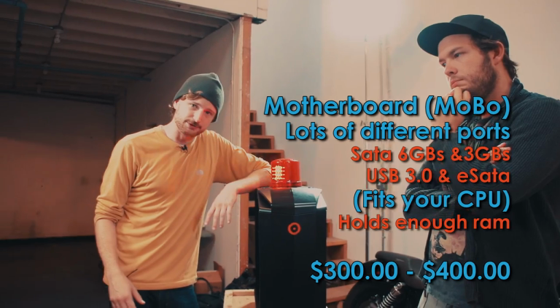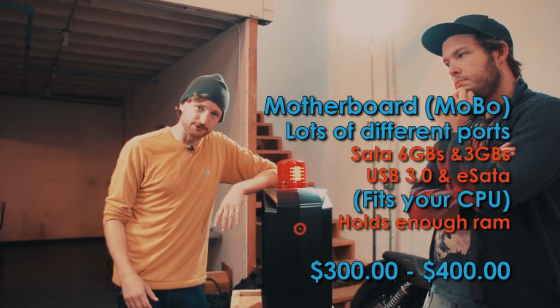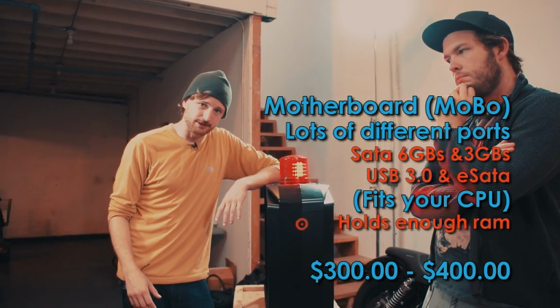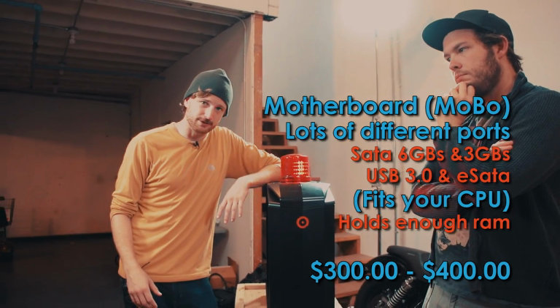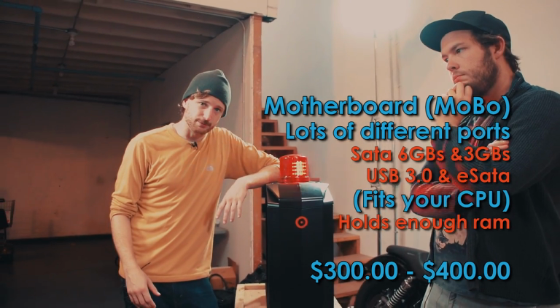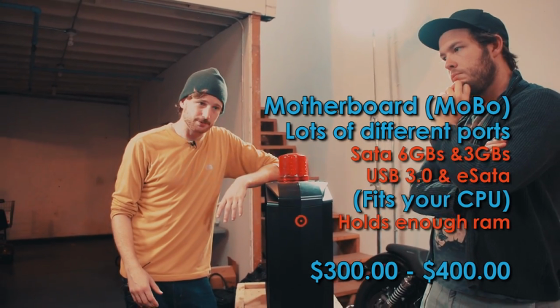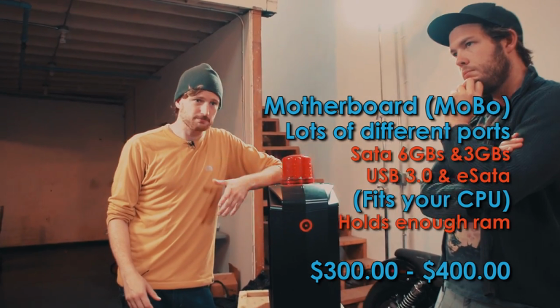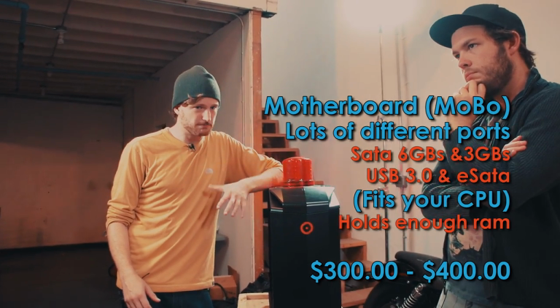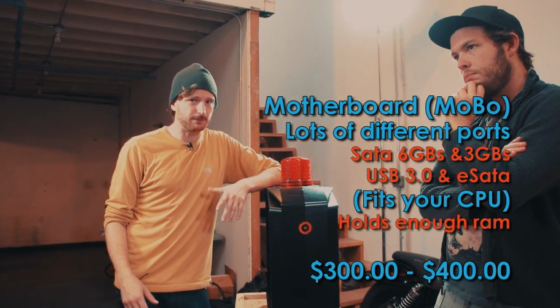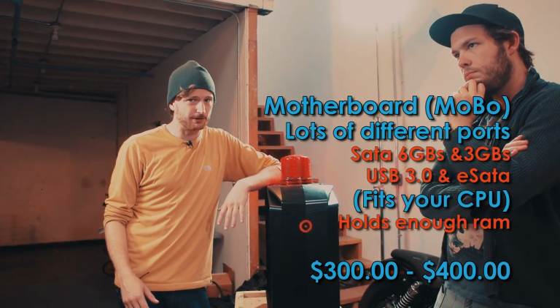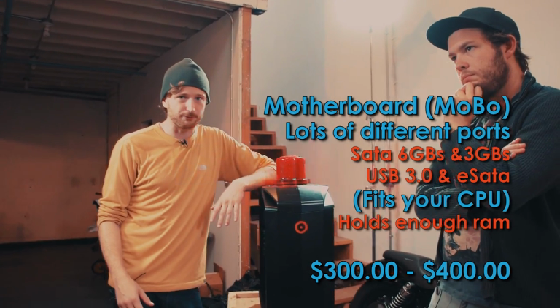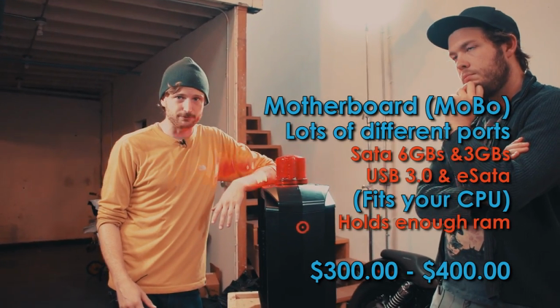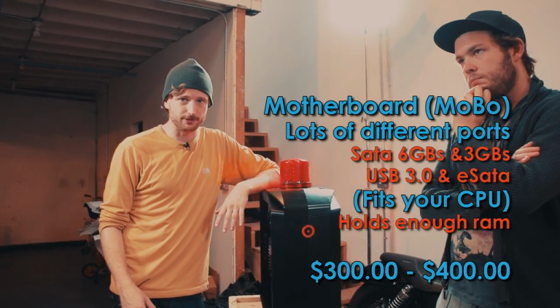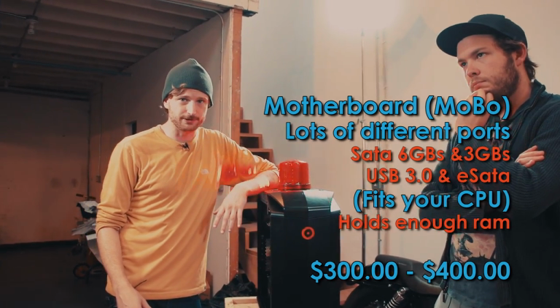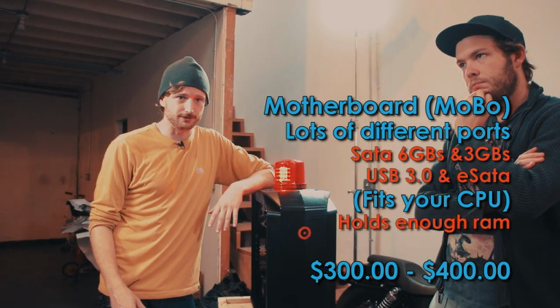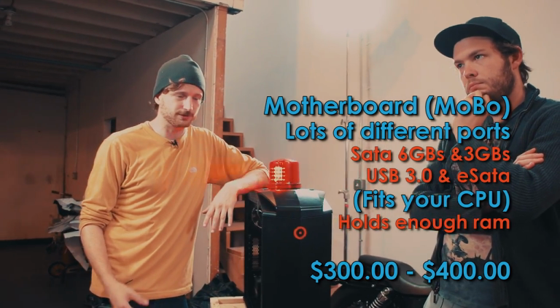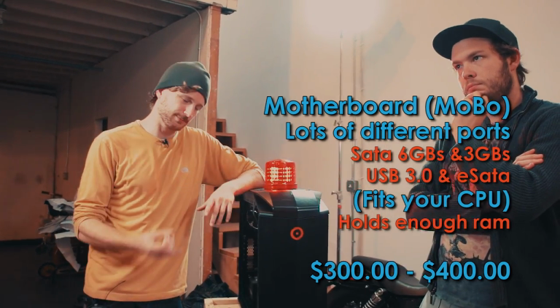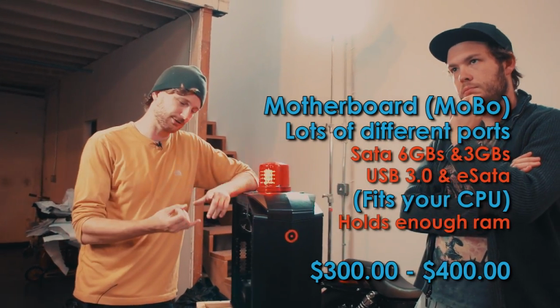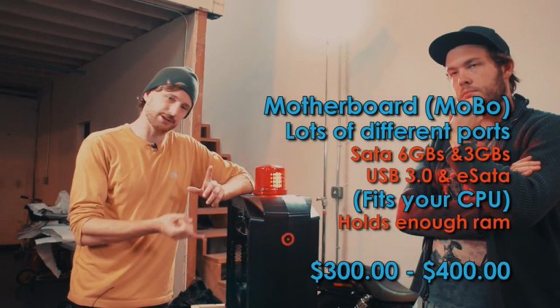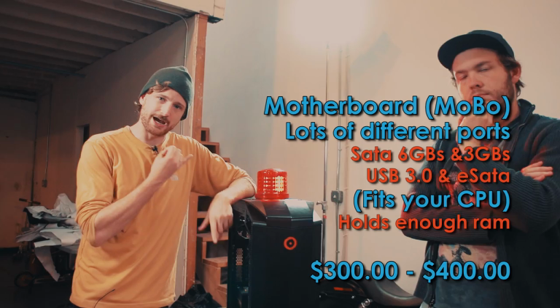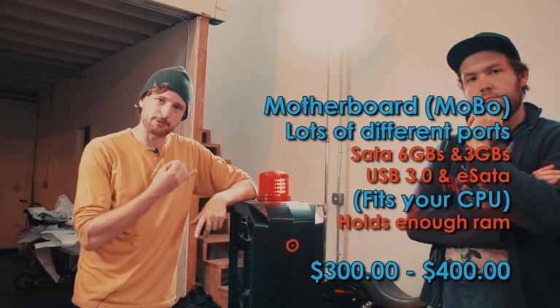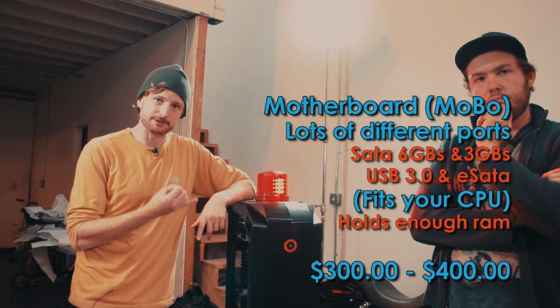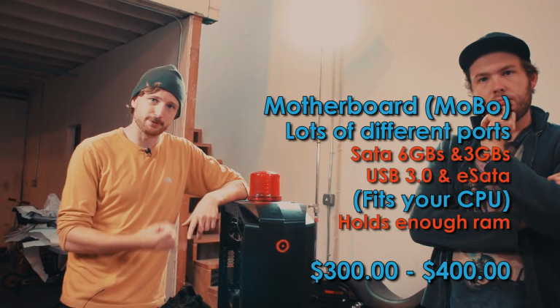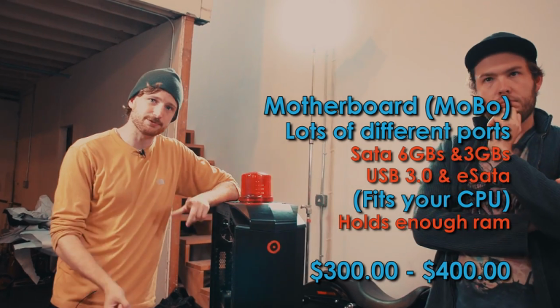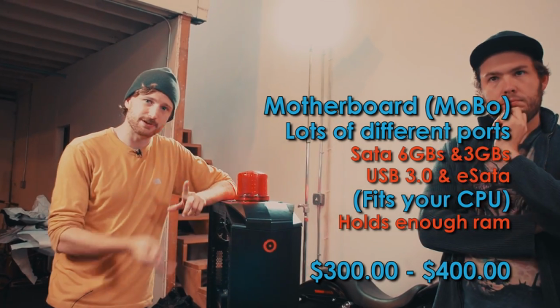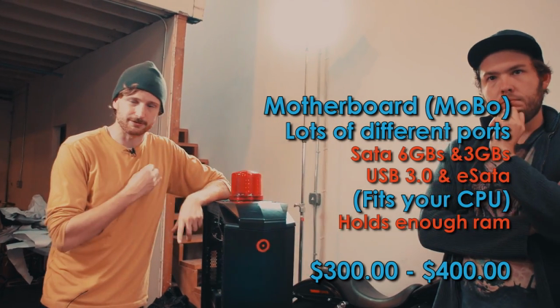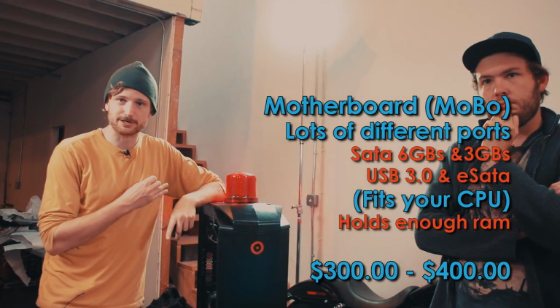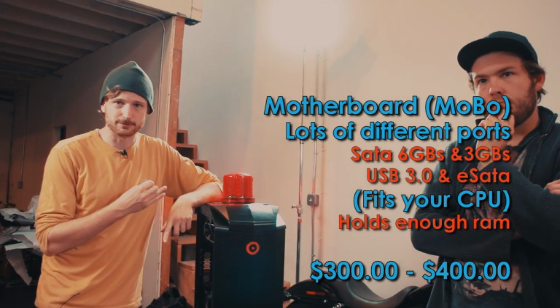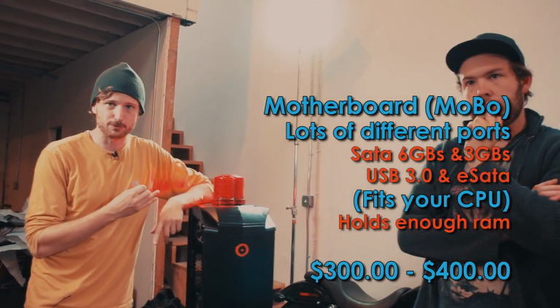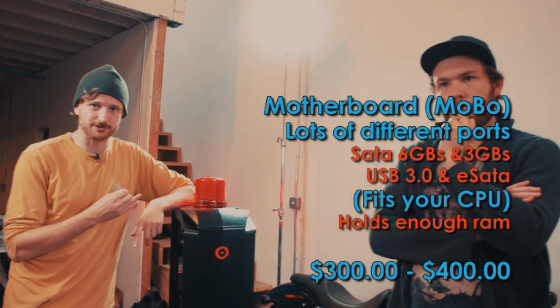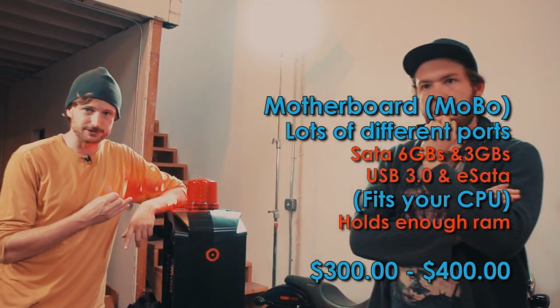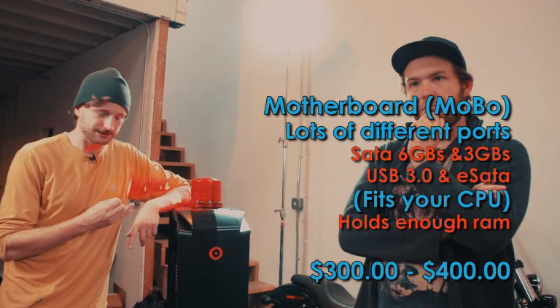How much do you spend on the motherboard? Probably around $300 to $400. You'll make sure you get high quality components and the right number of ports that you need.